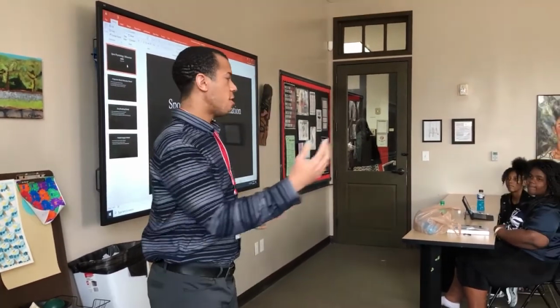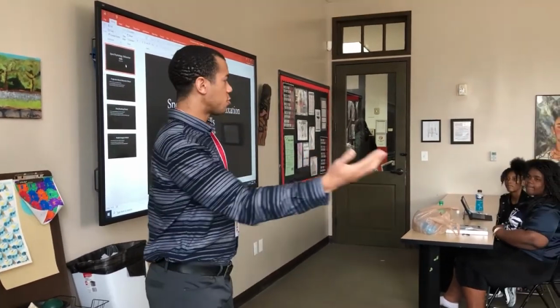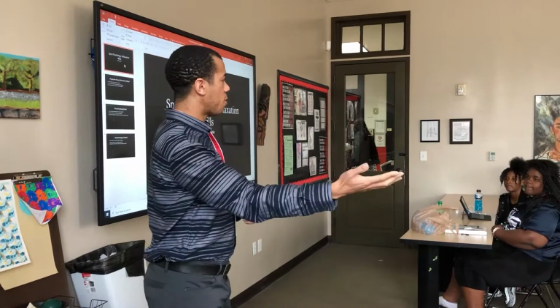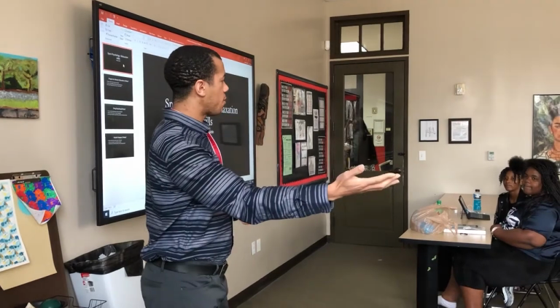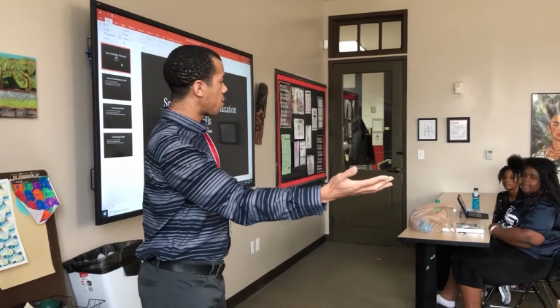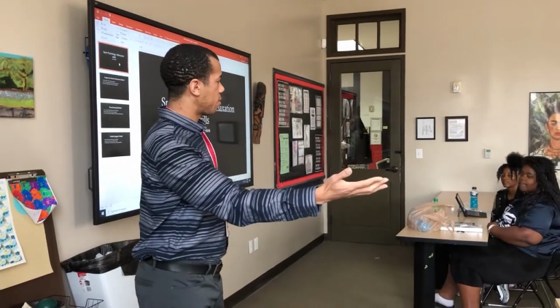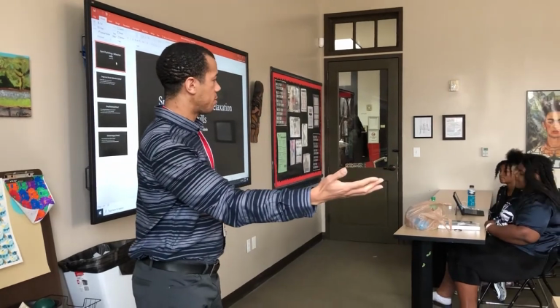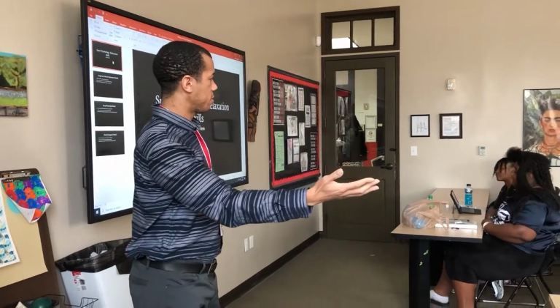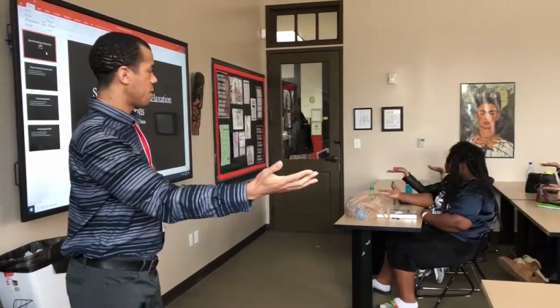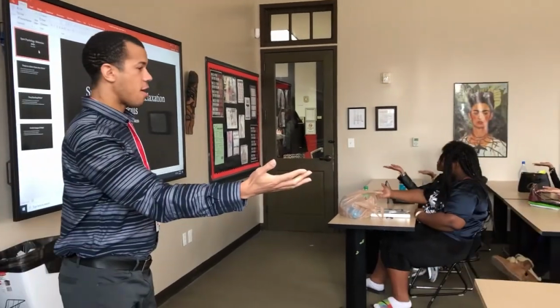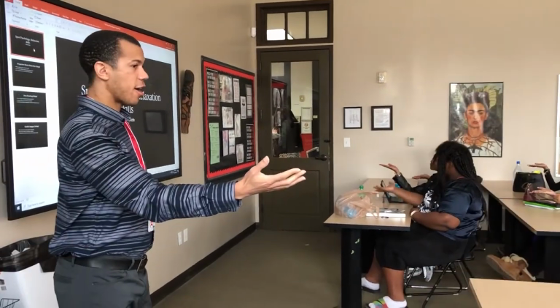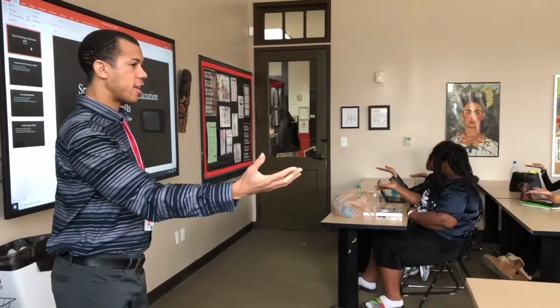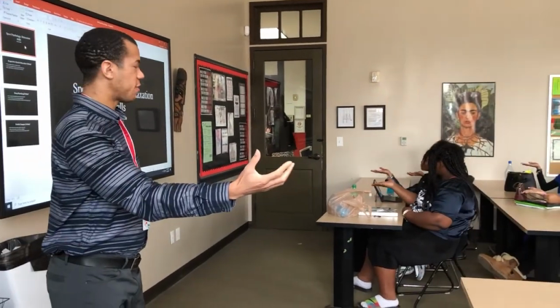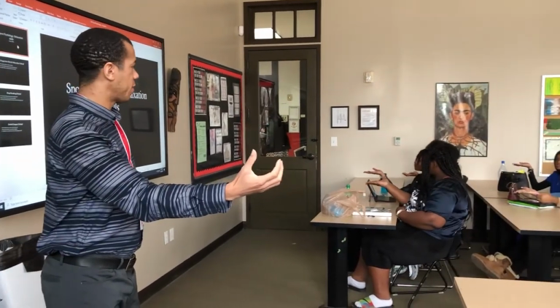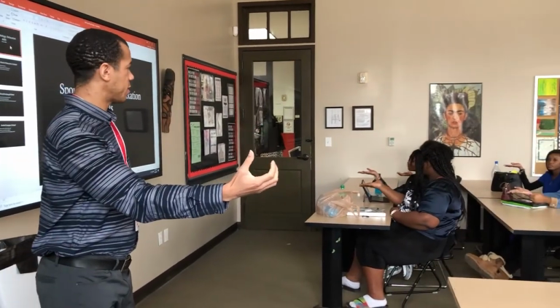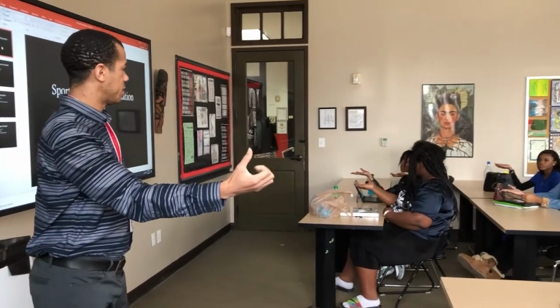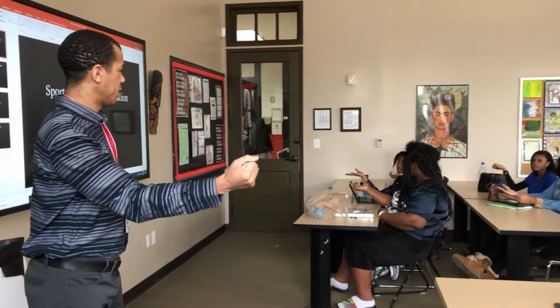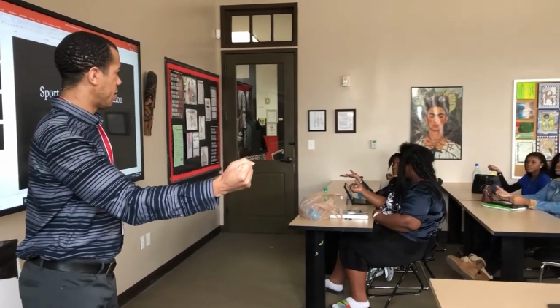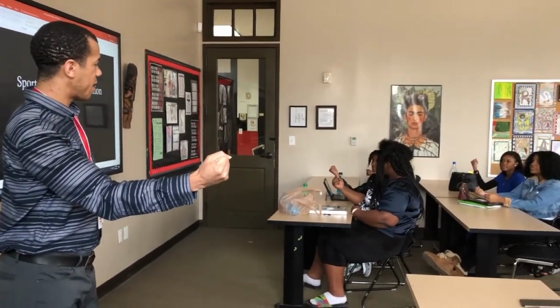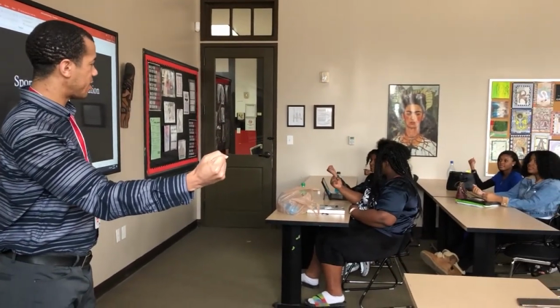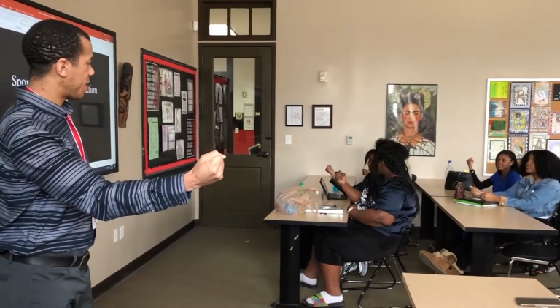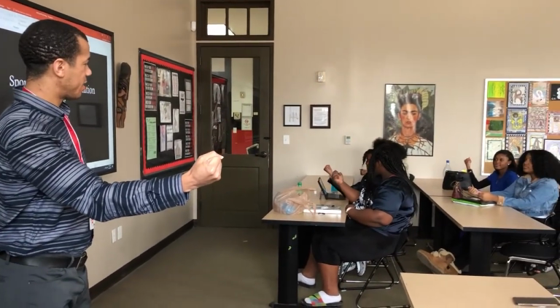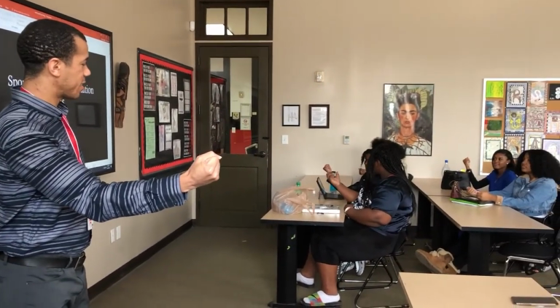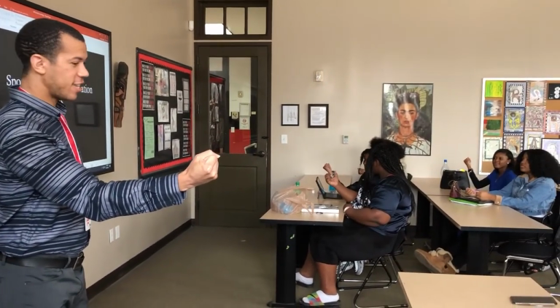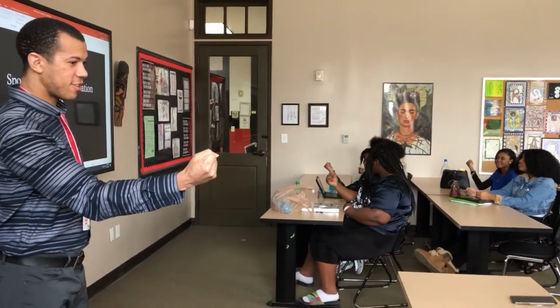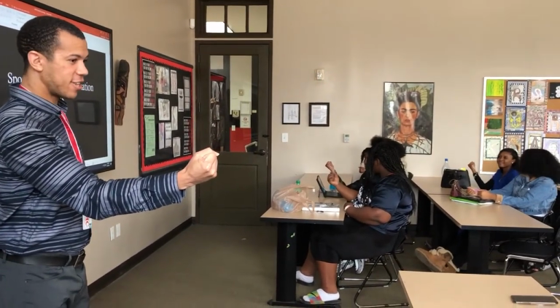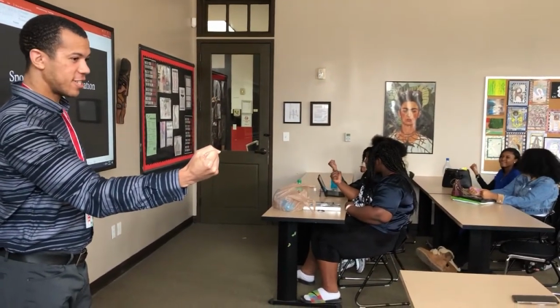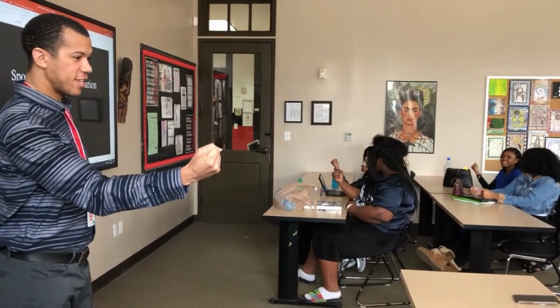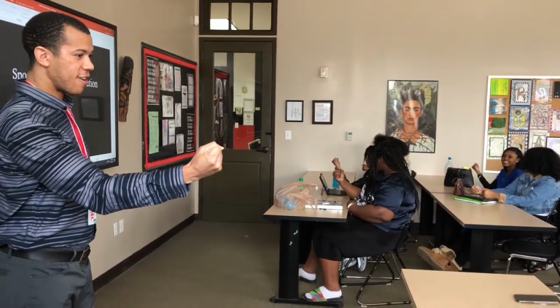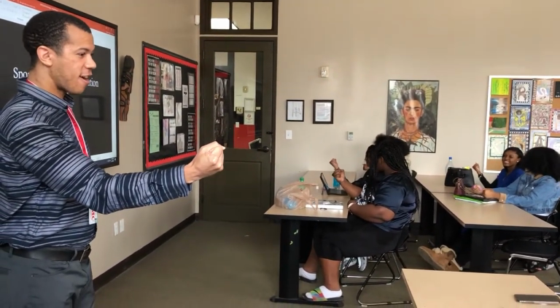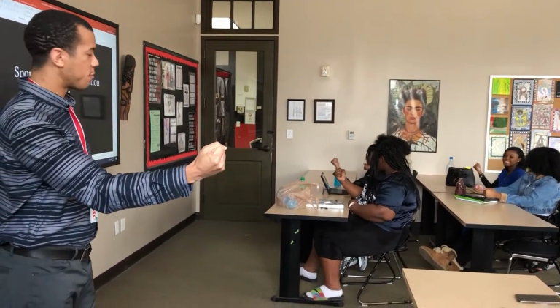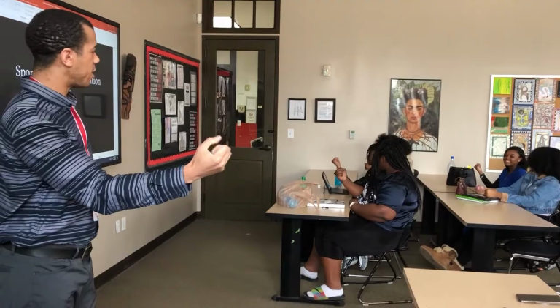Hold your palm out. Alright, clench your fists. Tight. Clench. Alright, release.